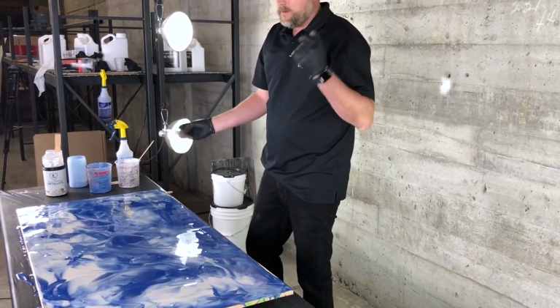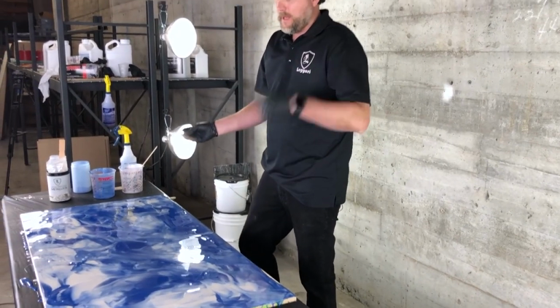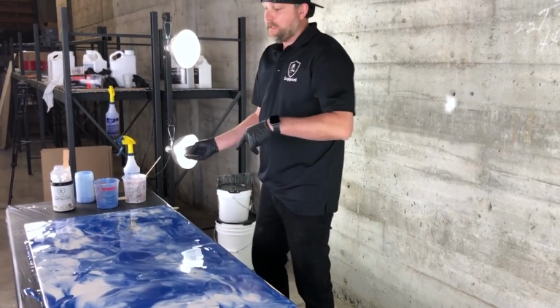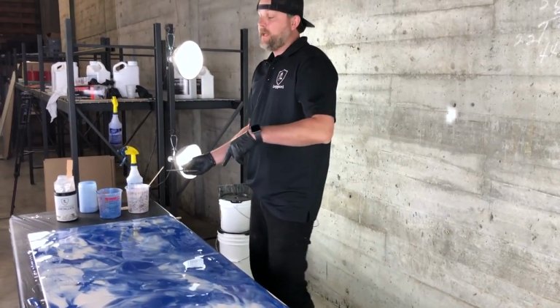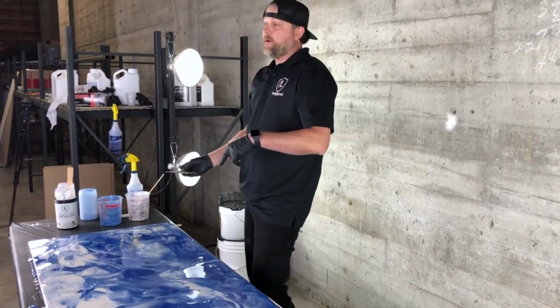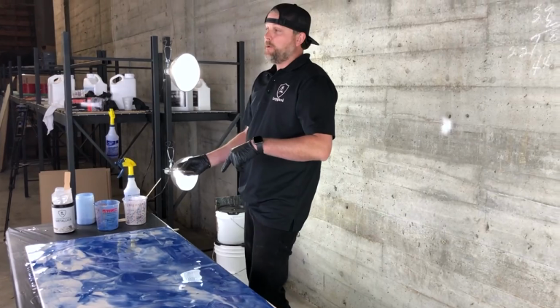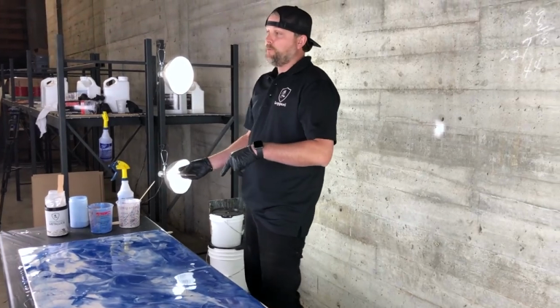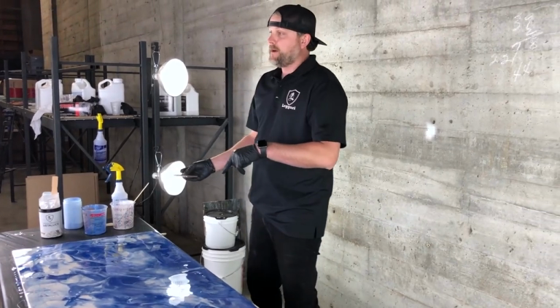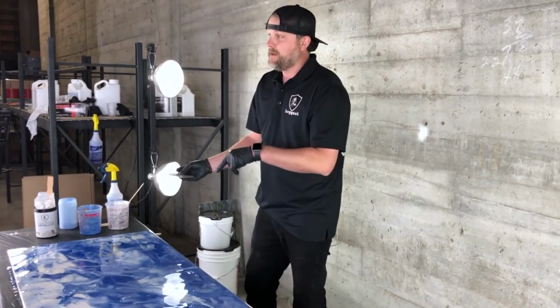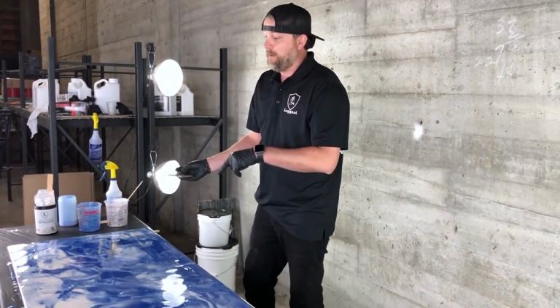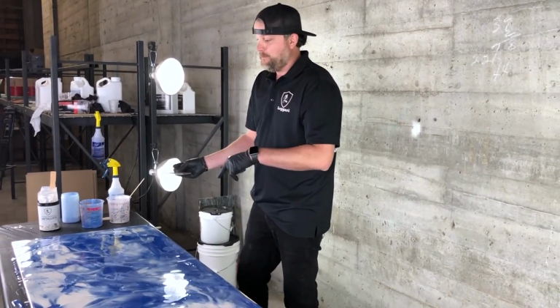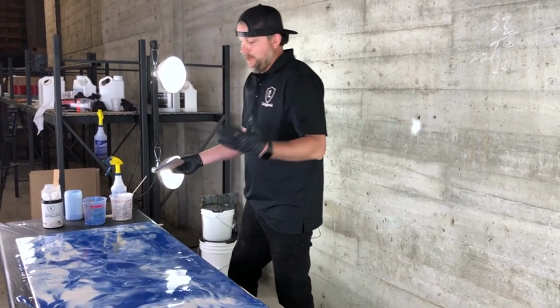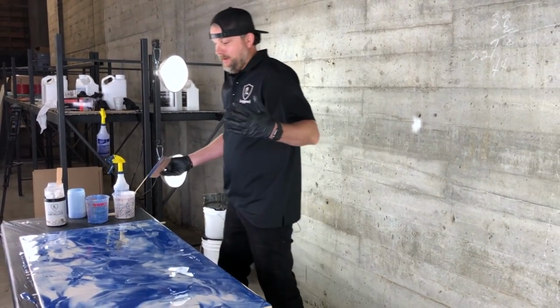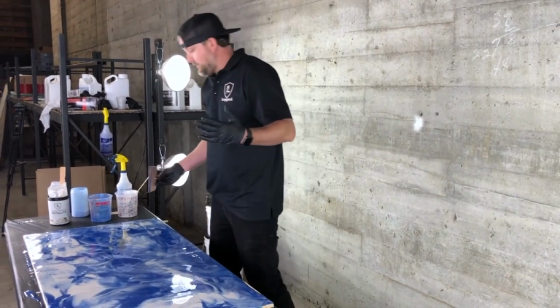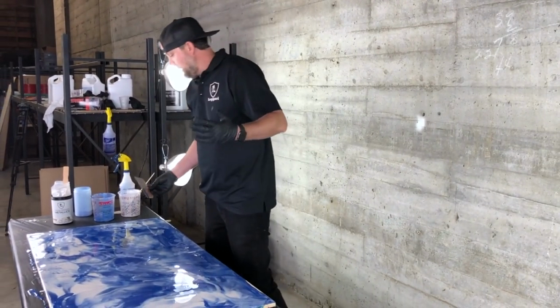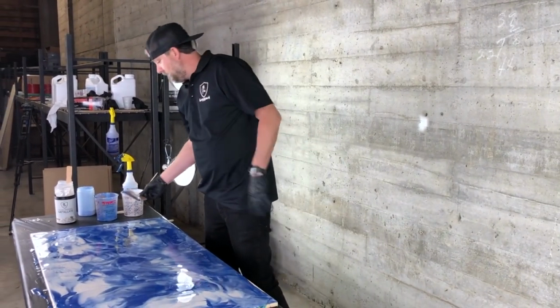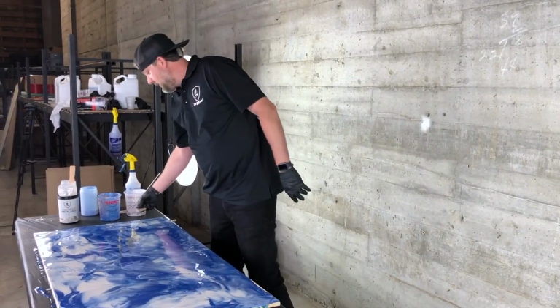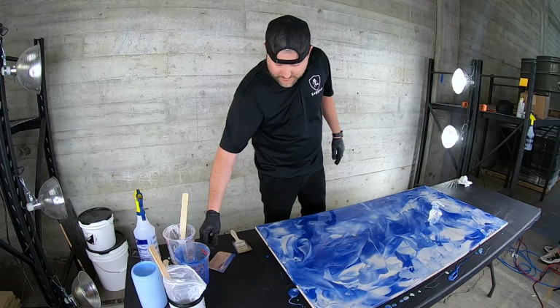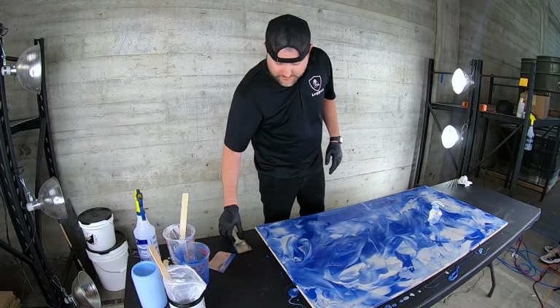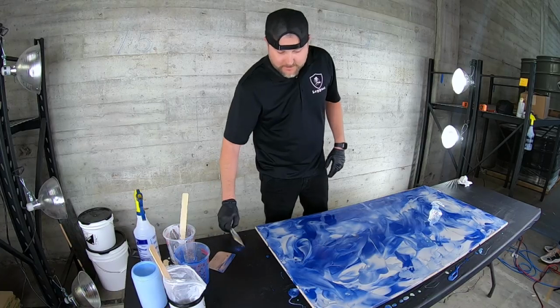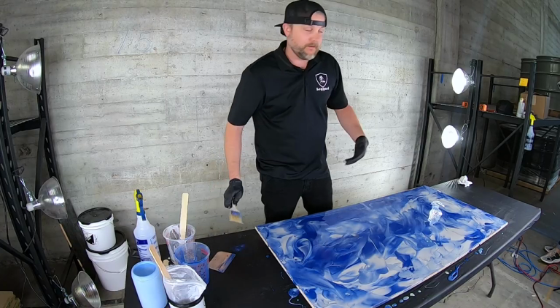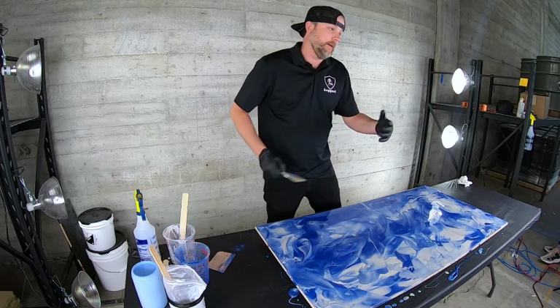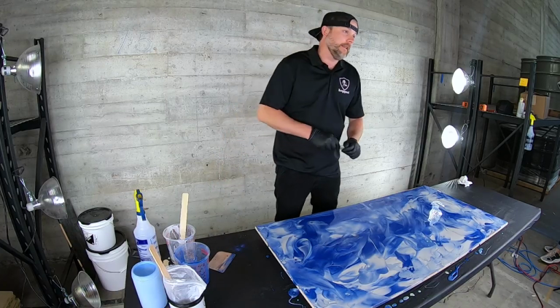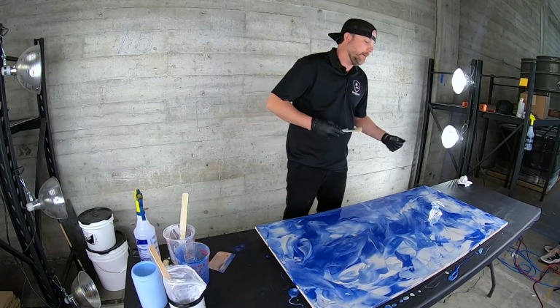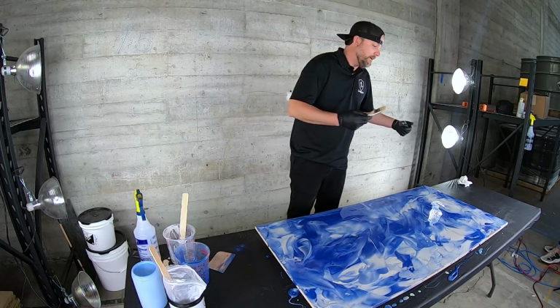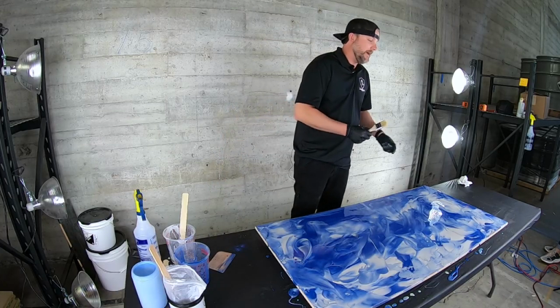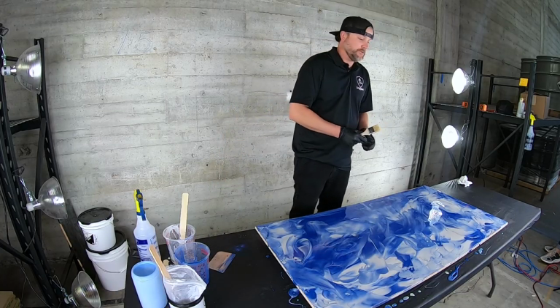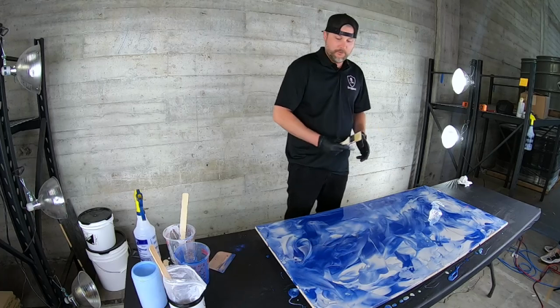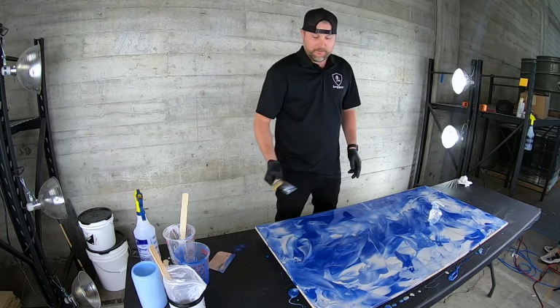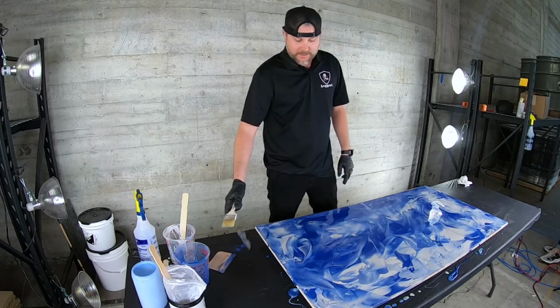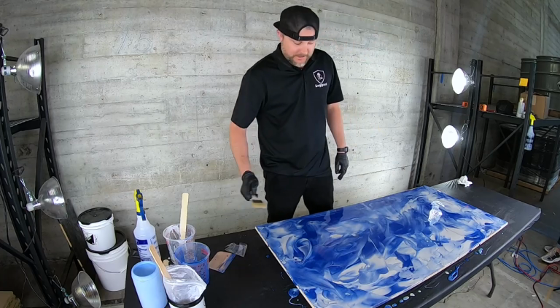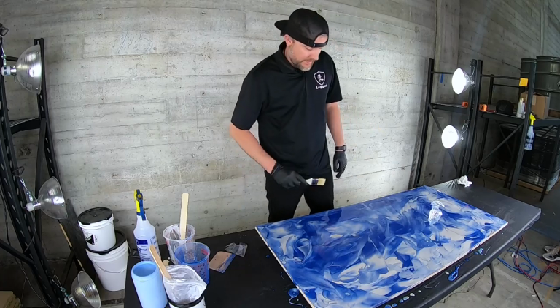Now that's how you coat a board in record time. We're done — that's it. Okay, I lied. I'm going to hit my edges real quick, but that's it guys.